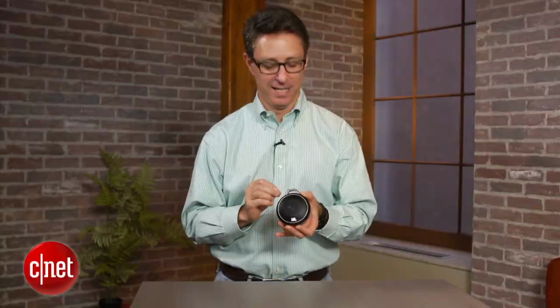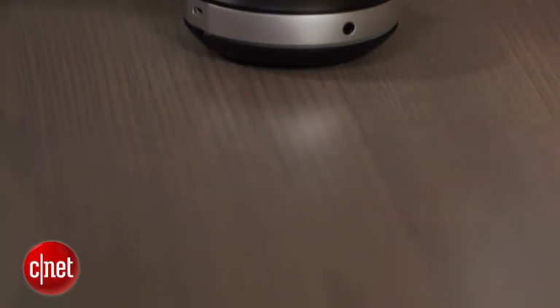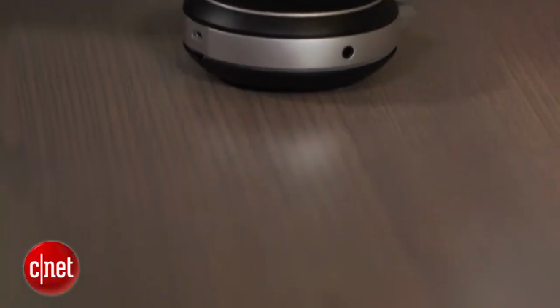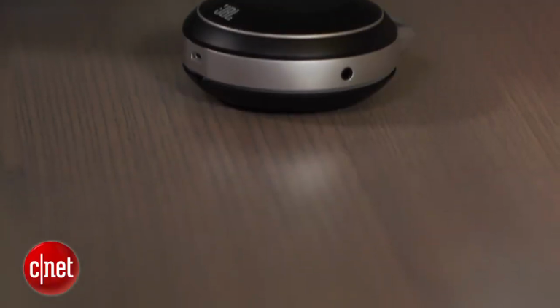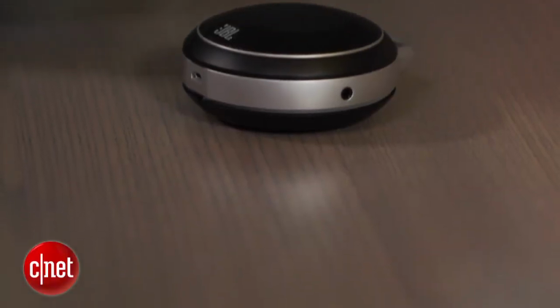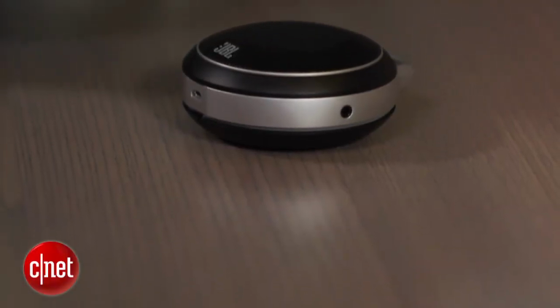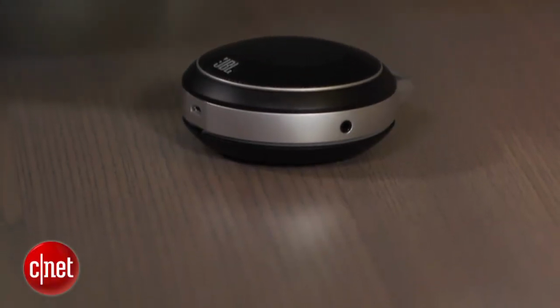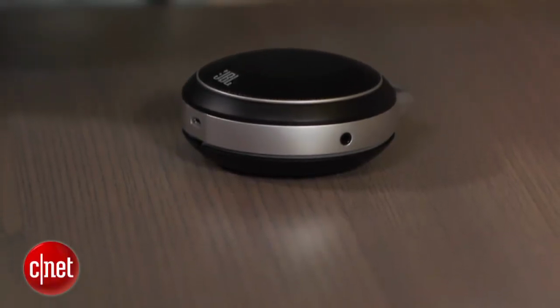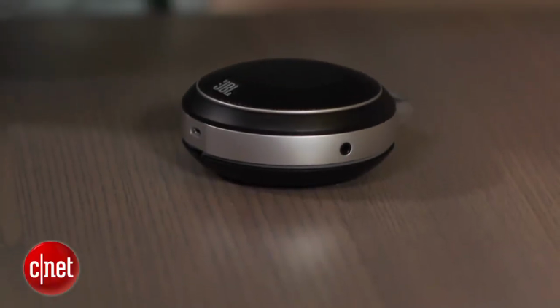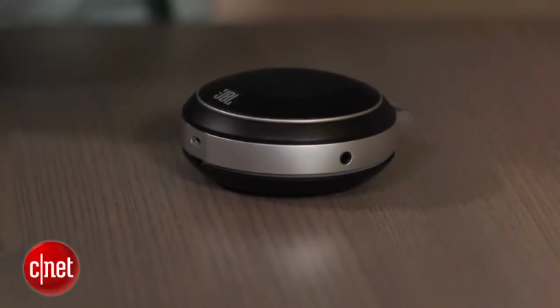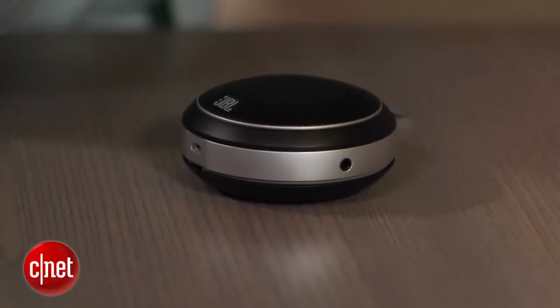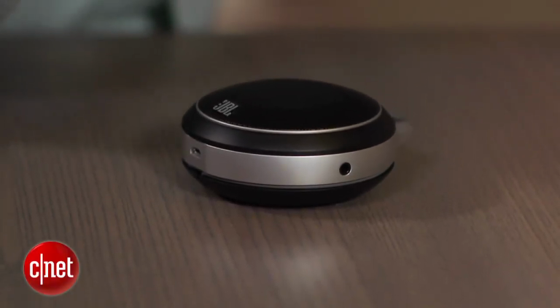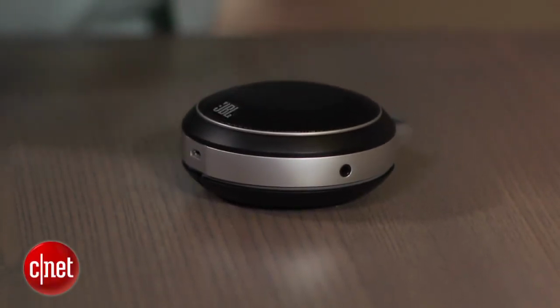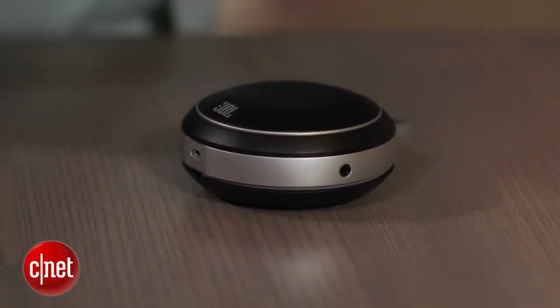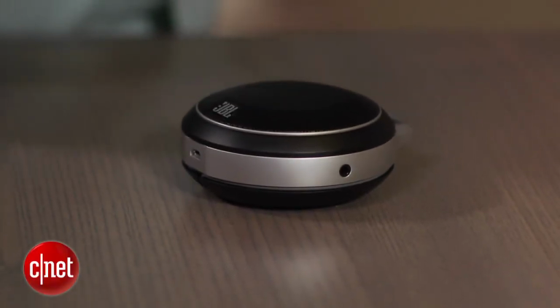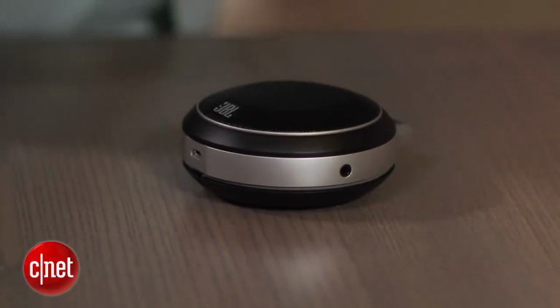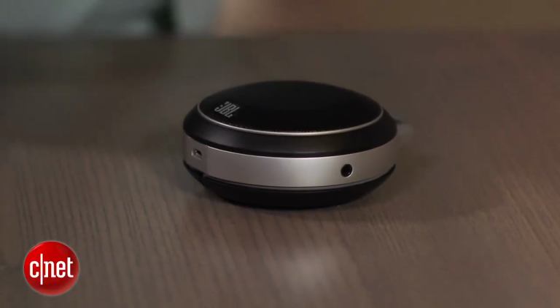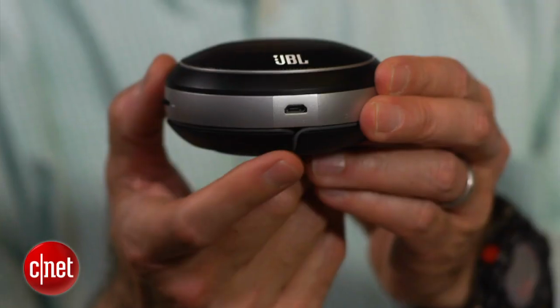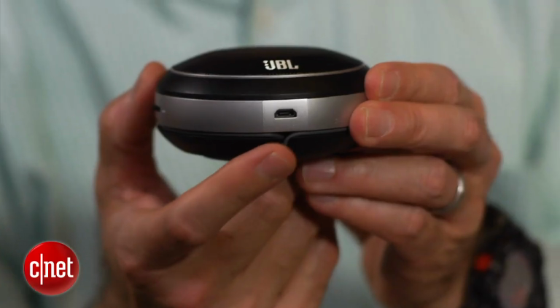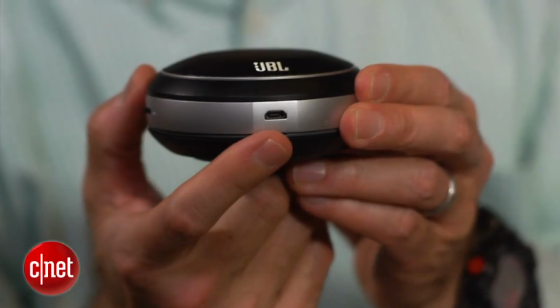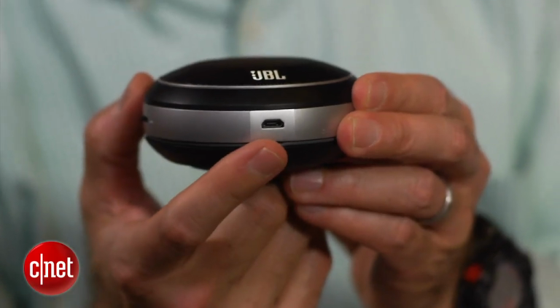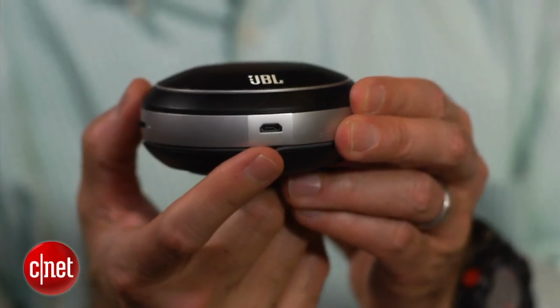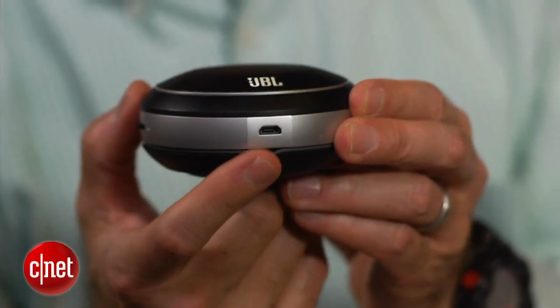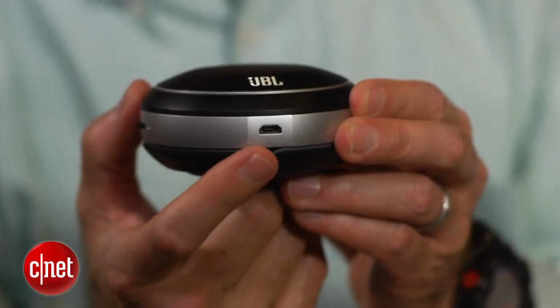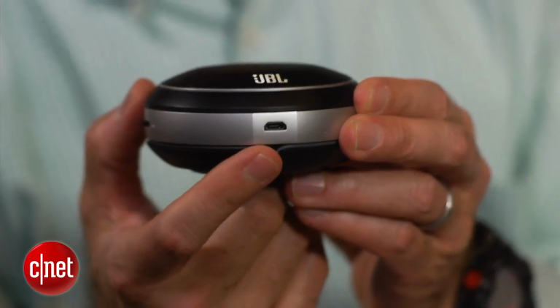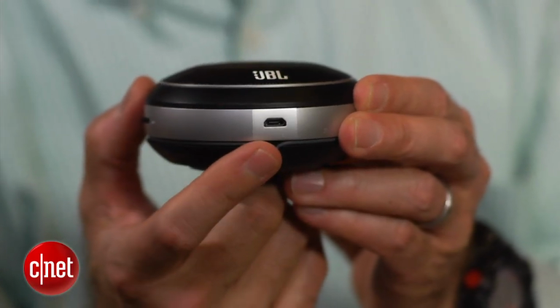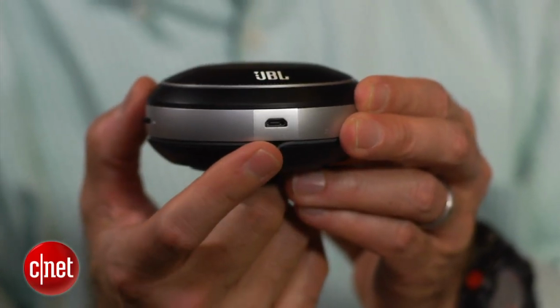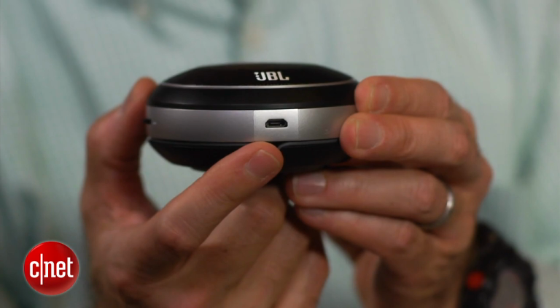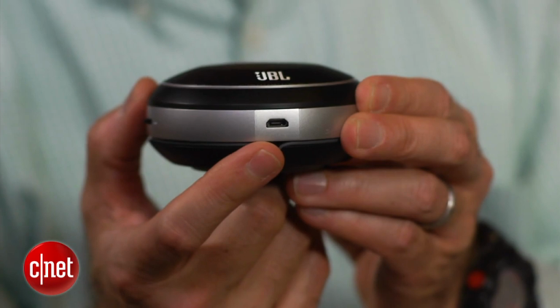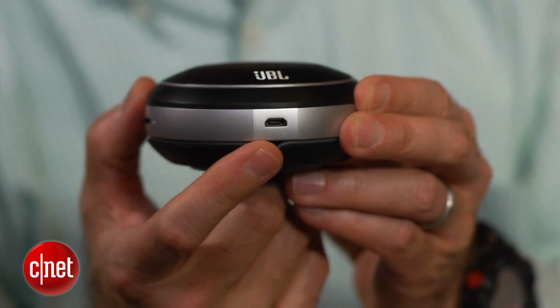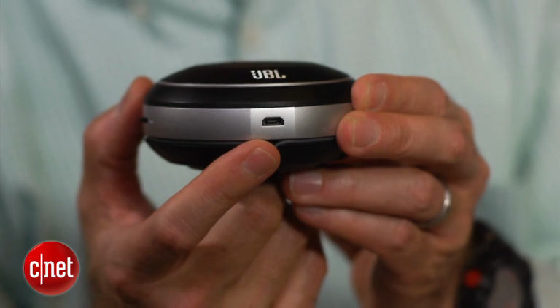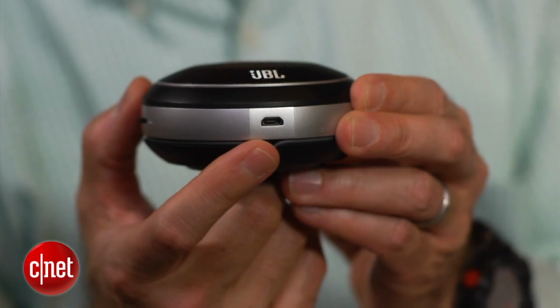This has a built-in lithium-ion battery that gives you about five hours of play, and it charges via USB.